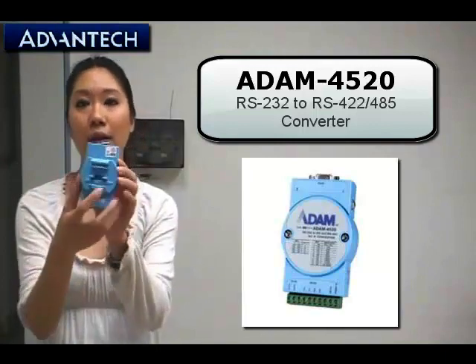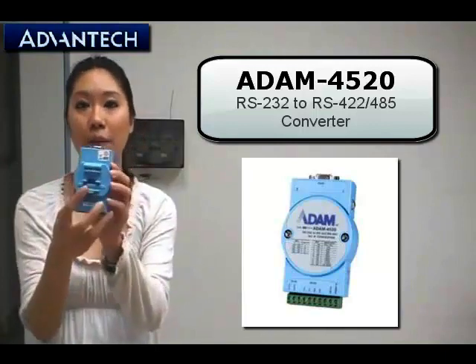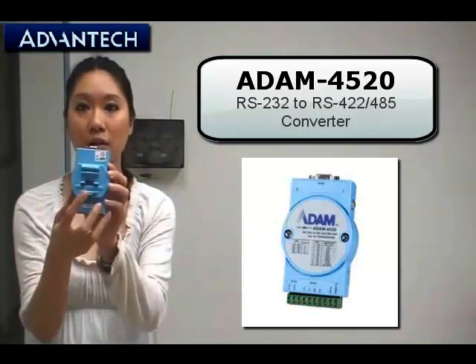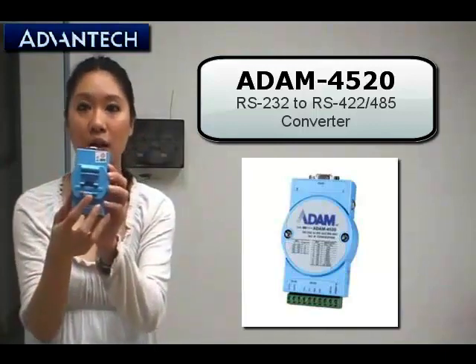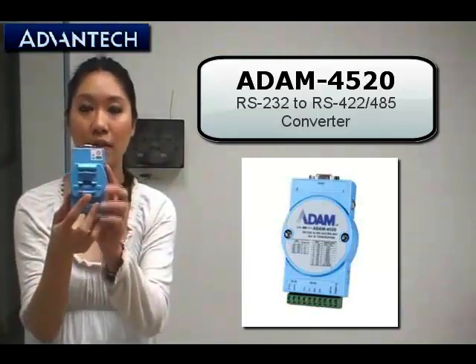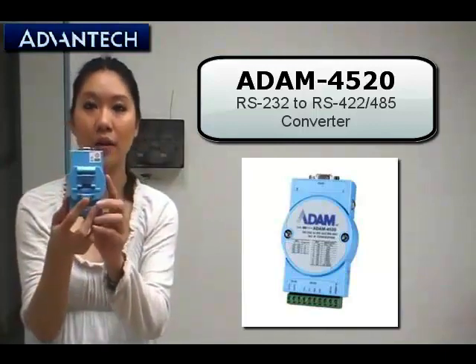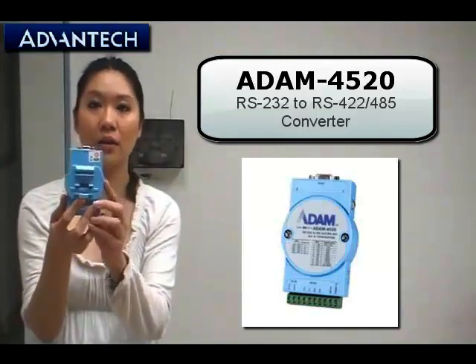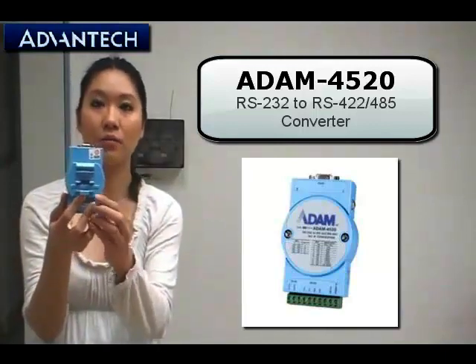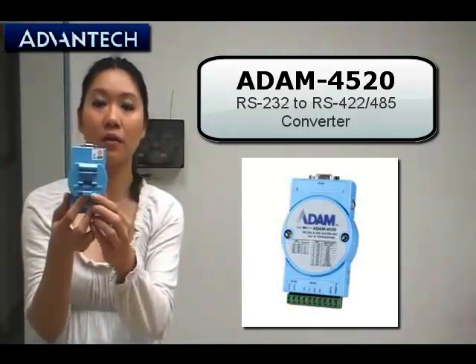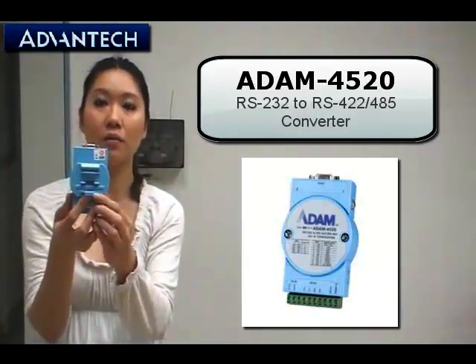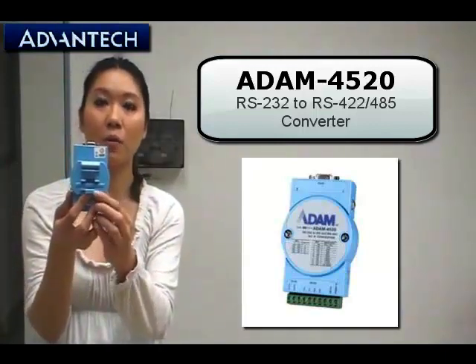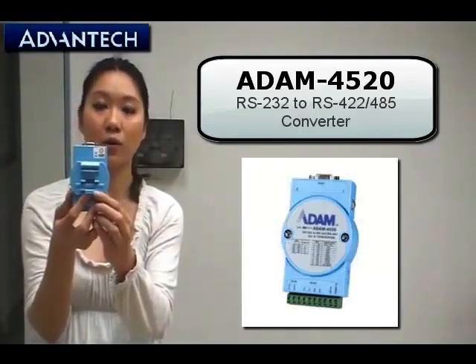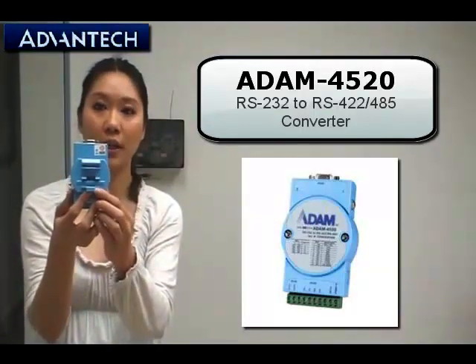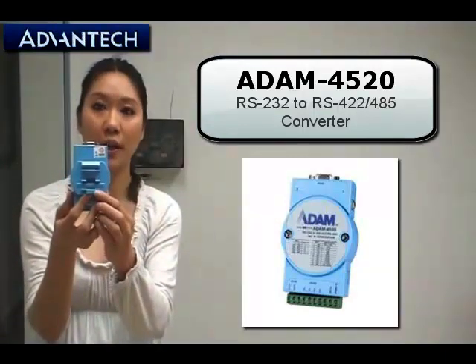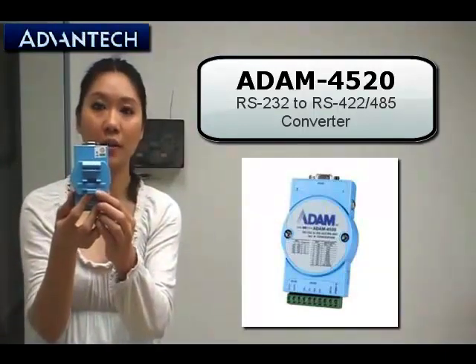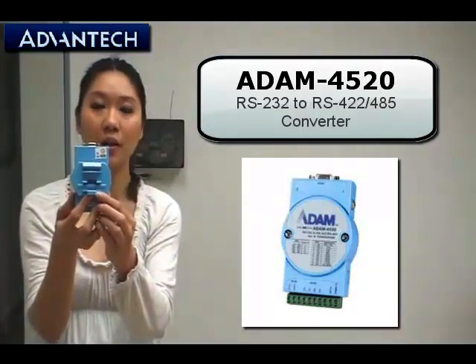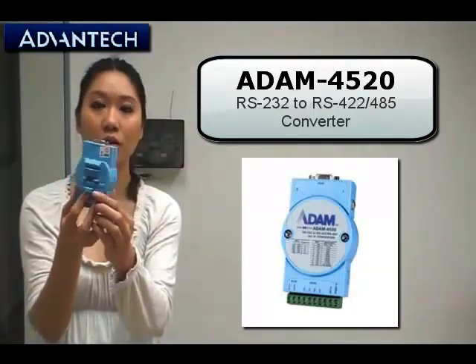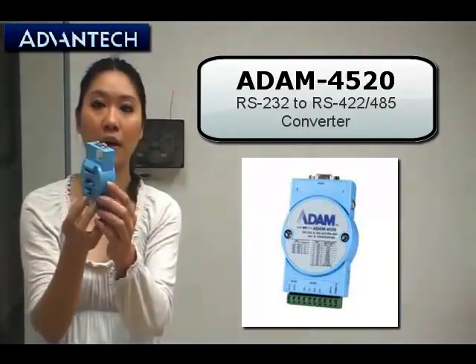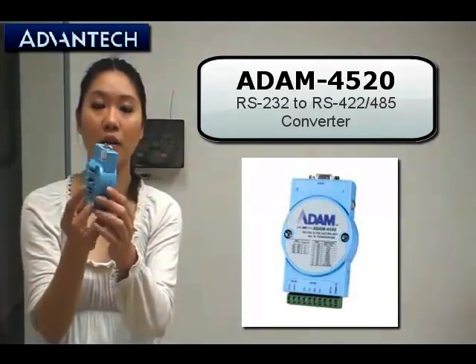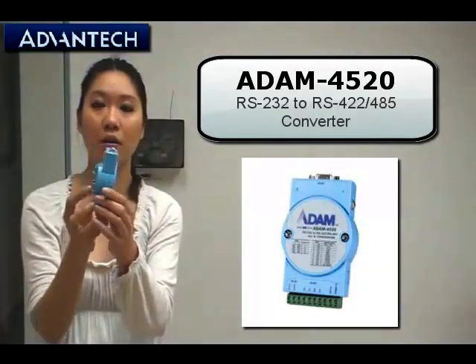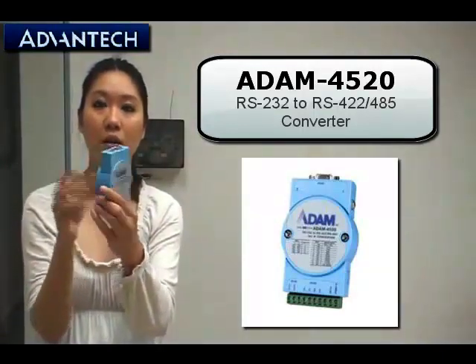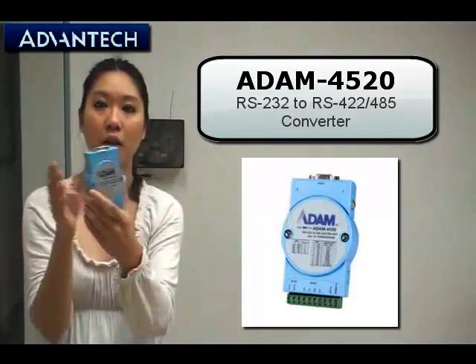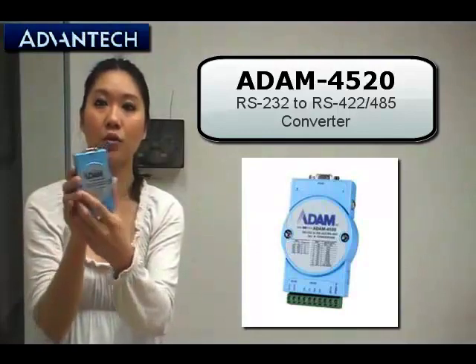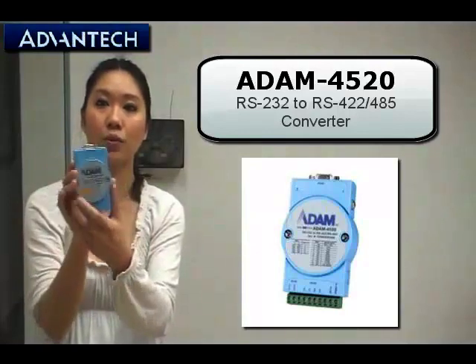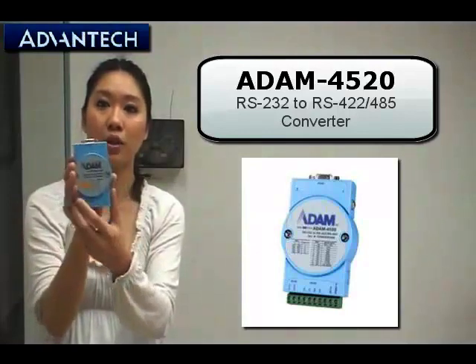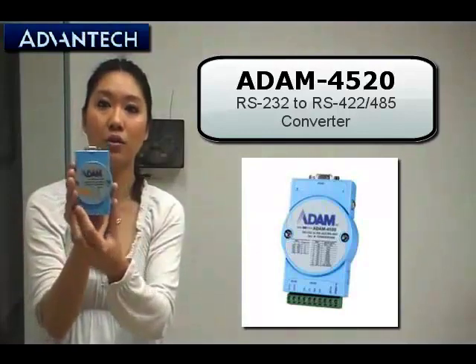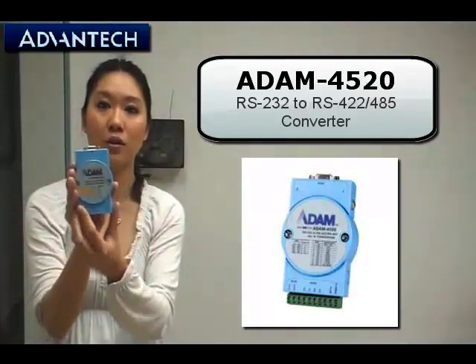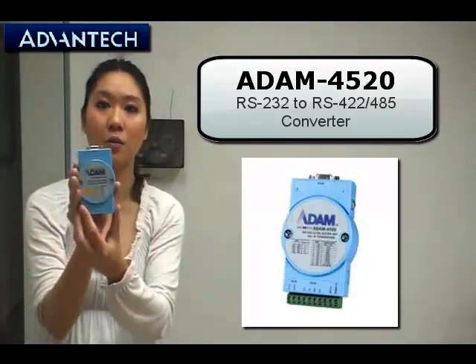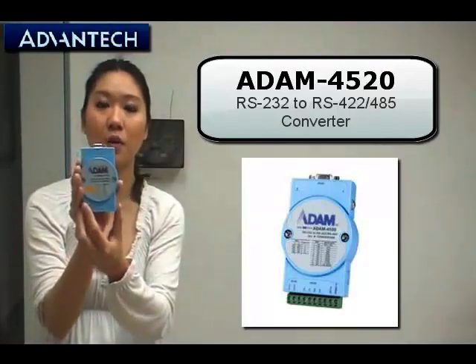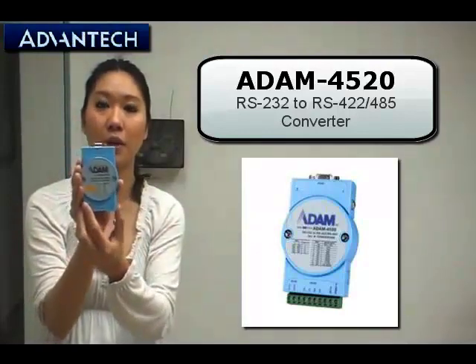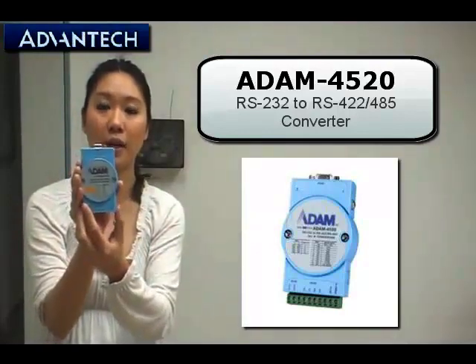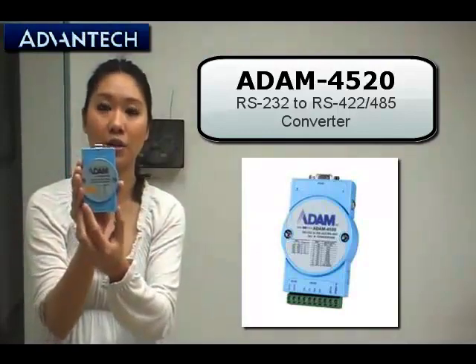At the back side there is a mounting kit to make it easy to put into your system applications.